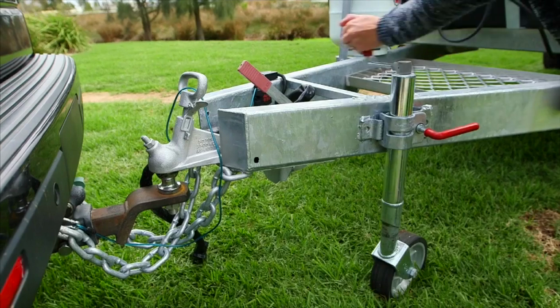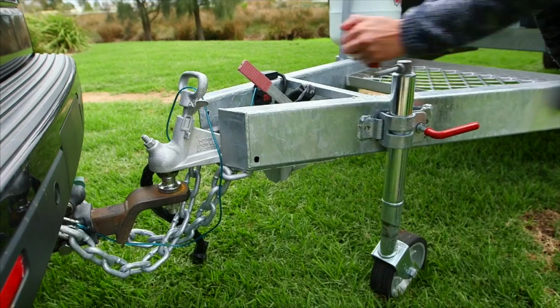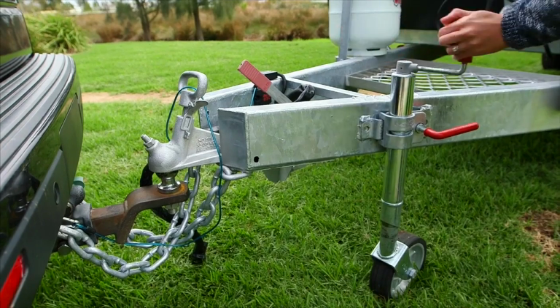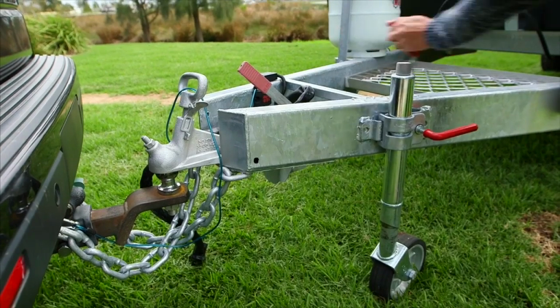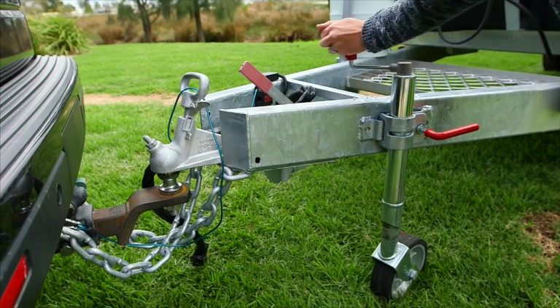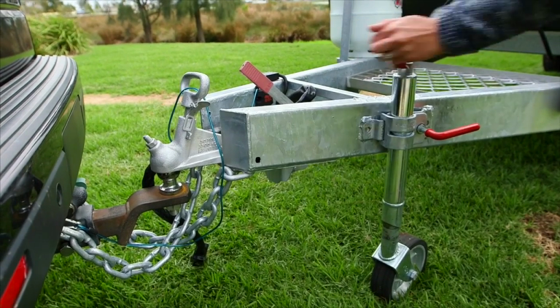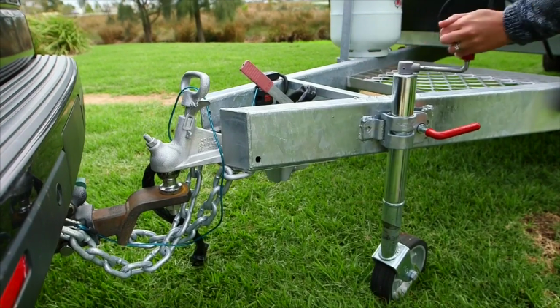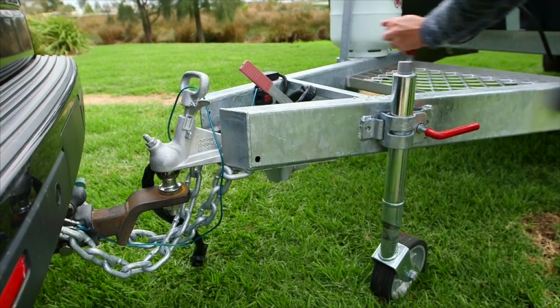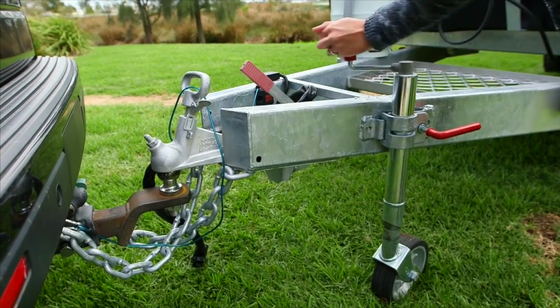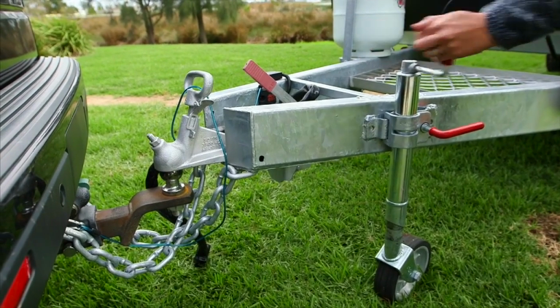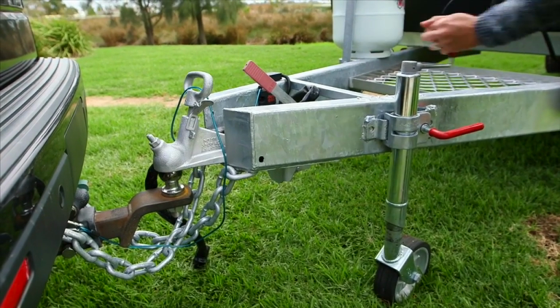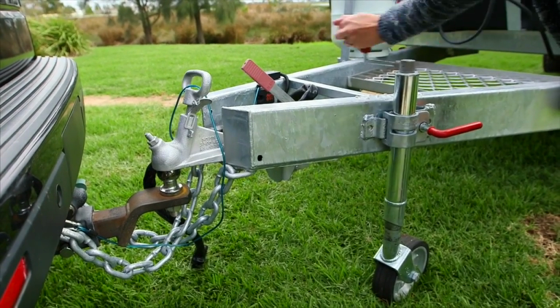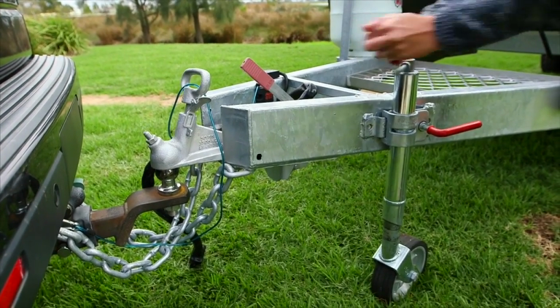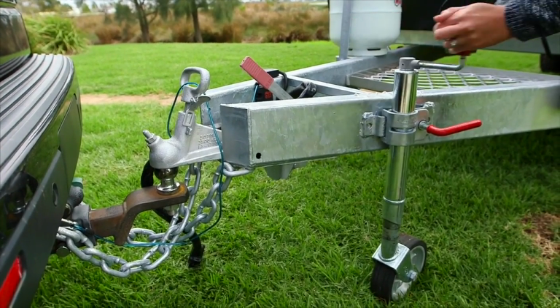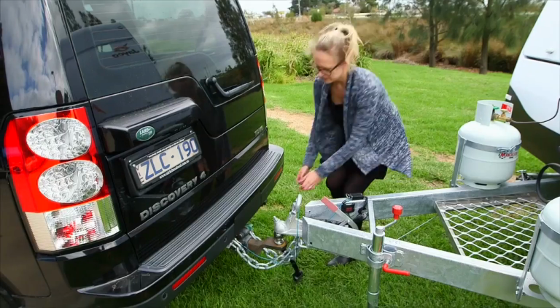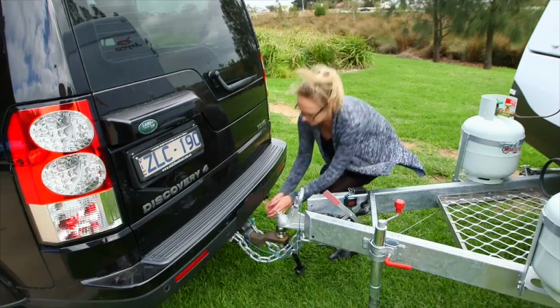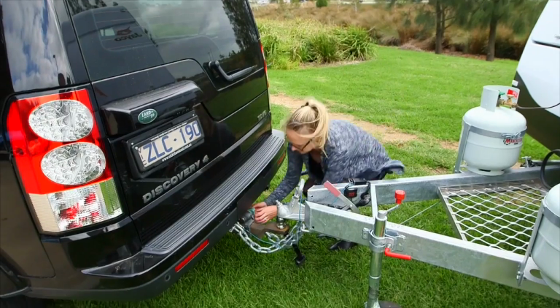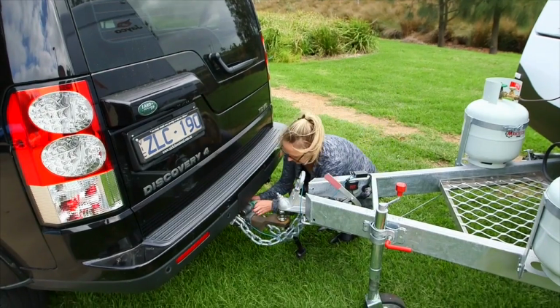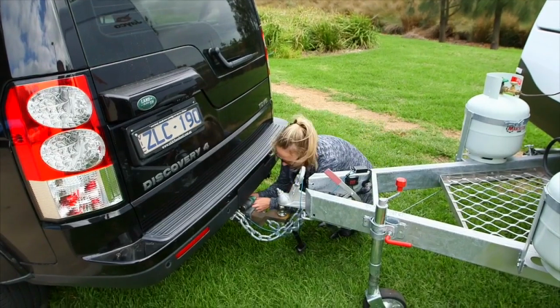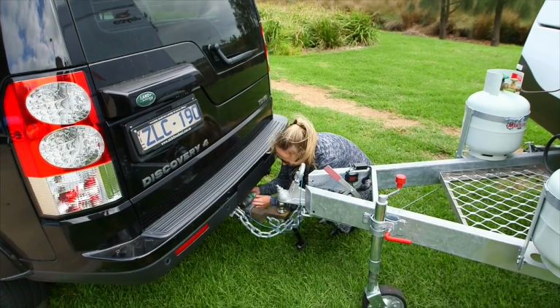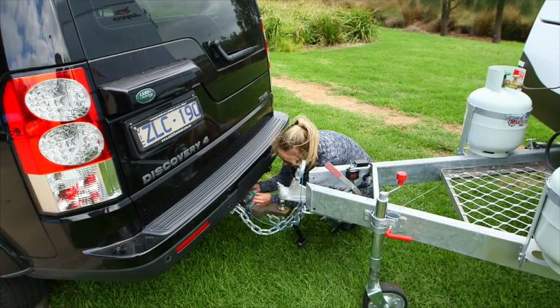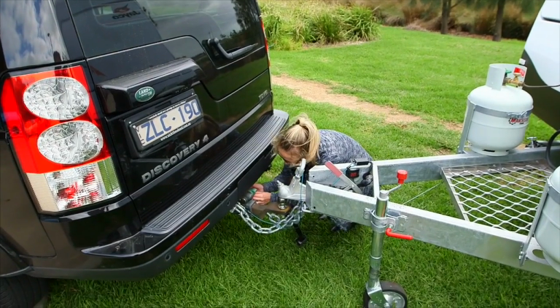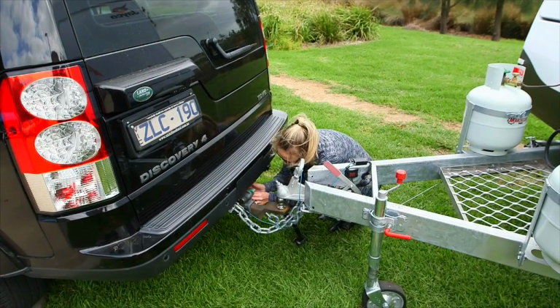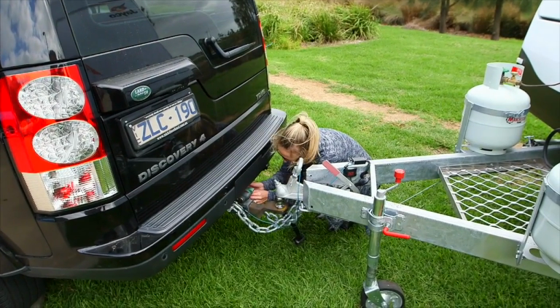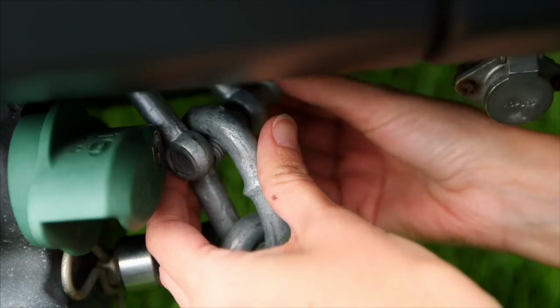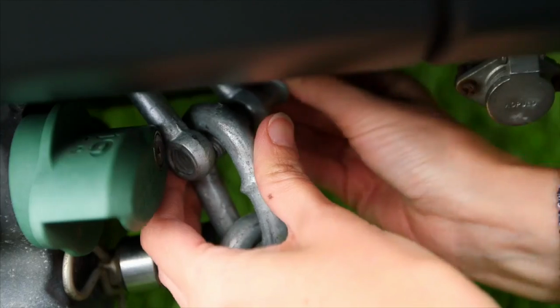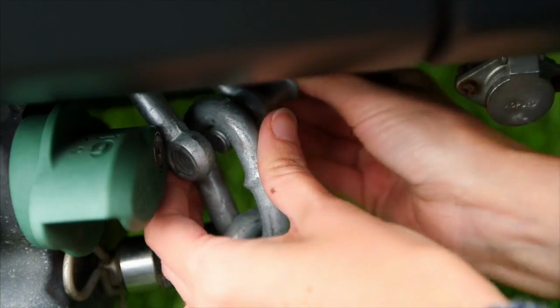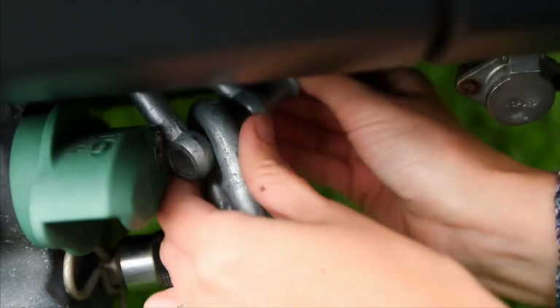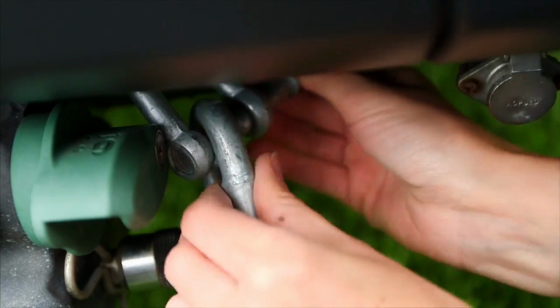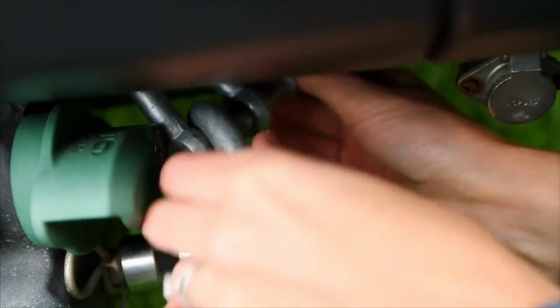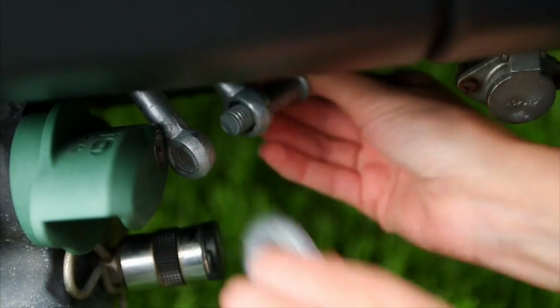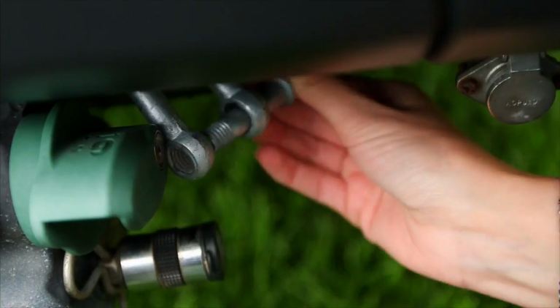Wind the jockey wheel up or down until the van is level. Now unhook both of the chains and the tow secure, if applicable, from your vehicle.